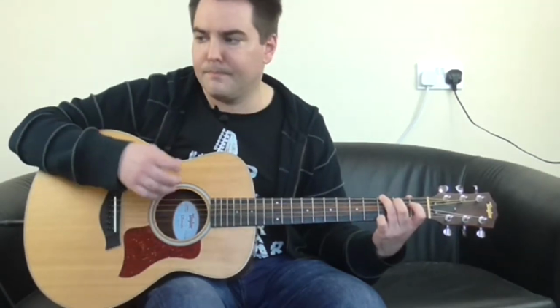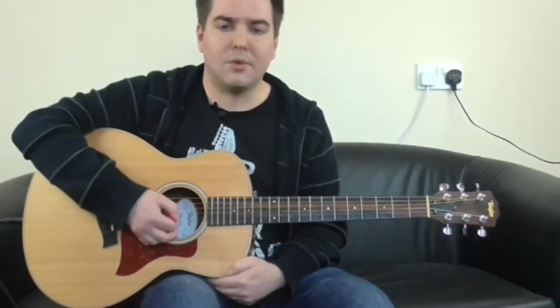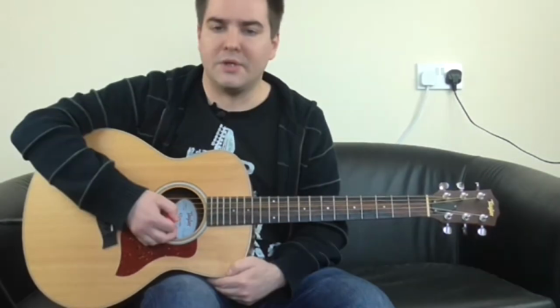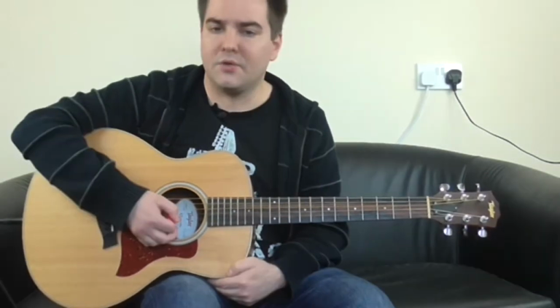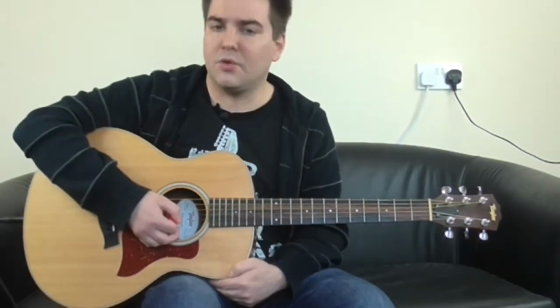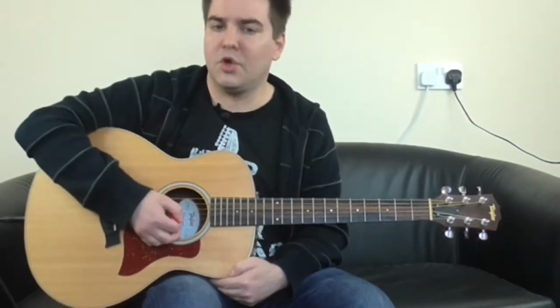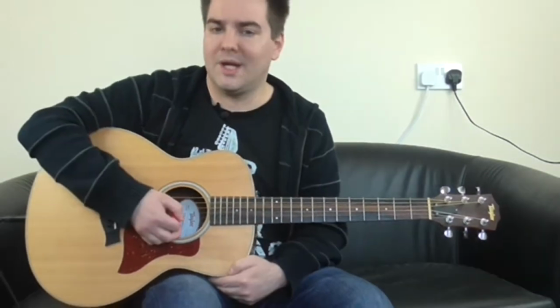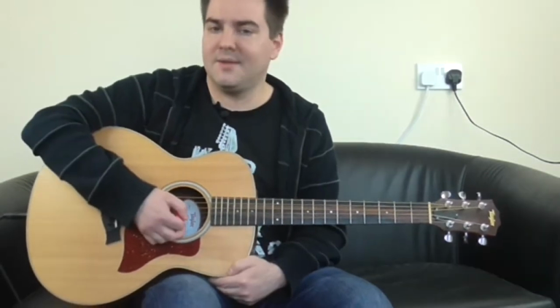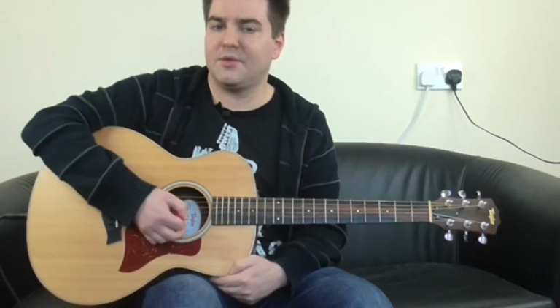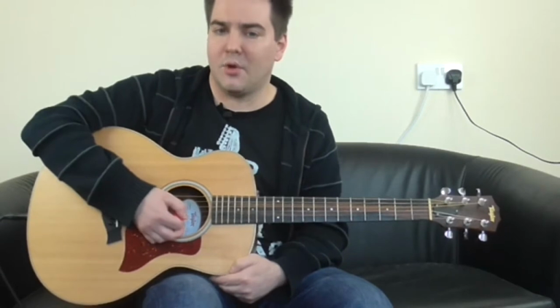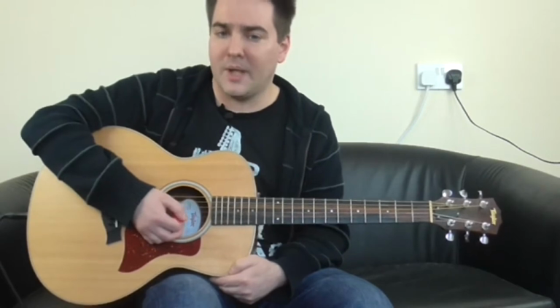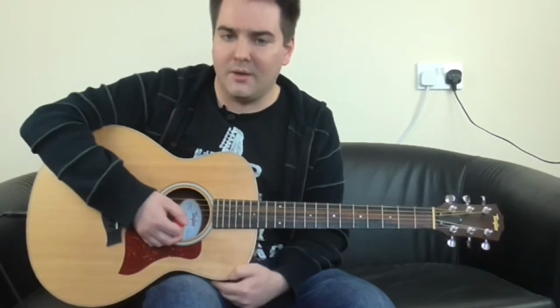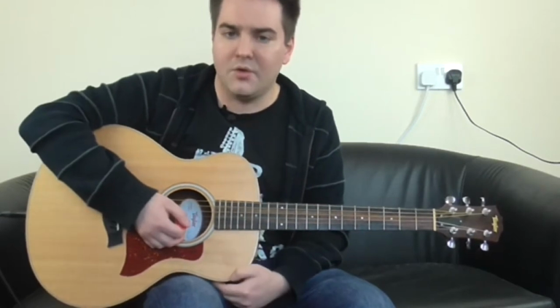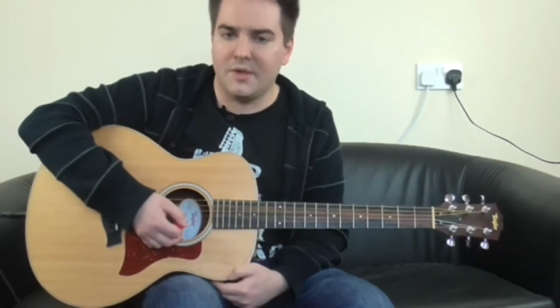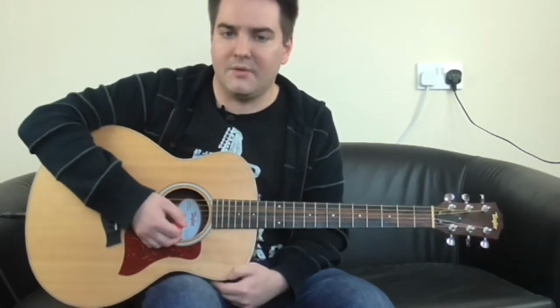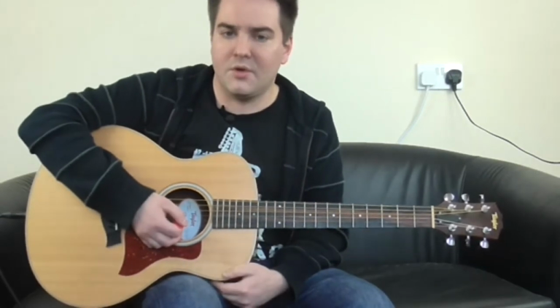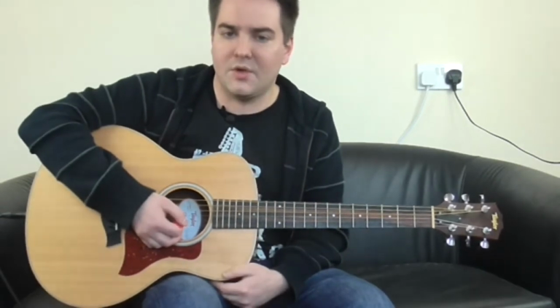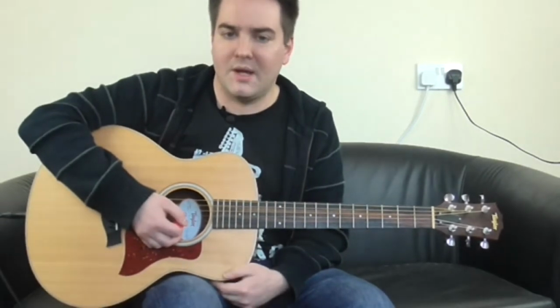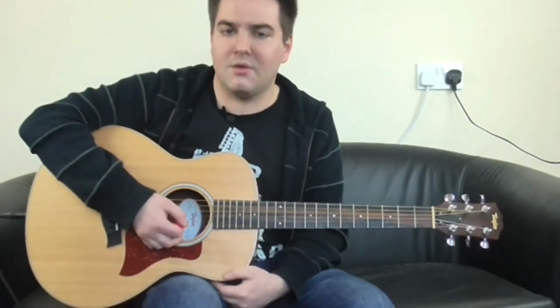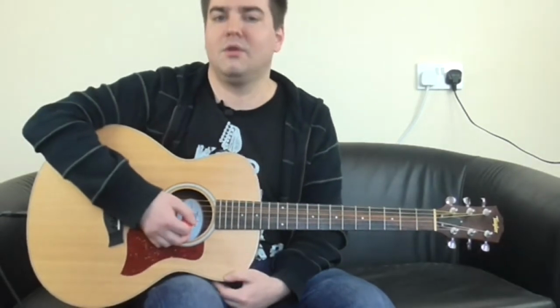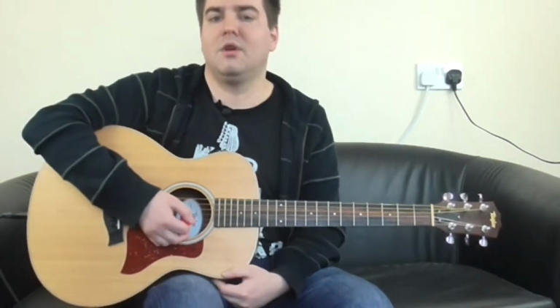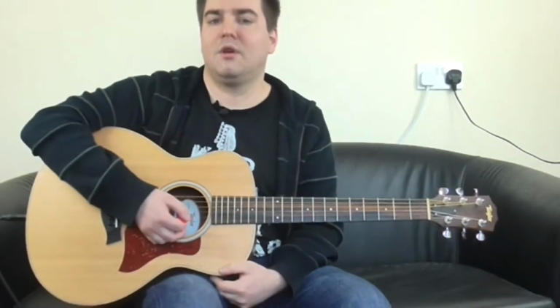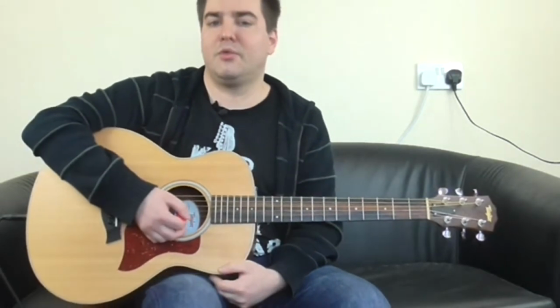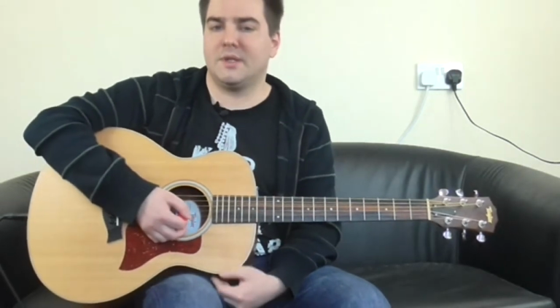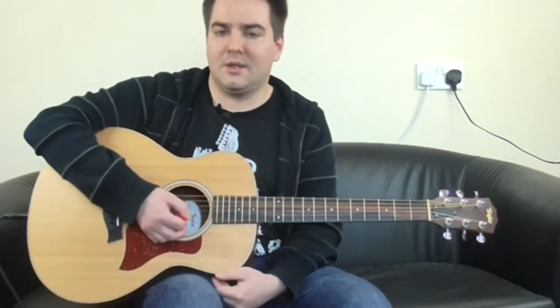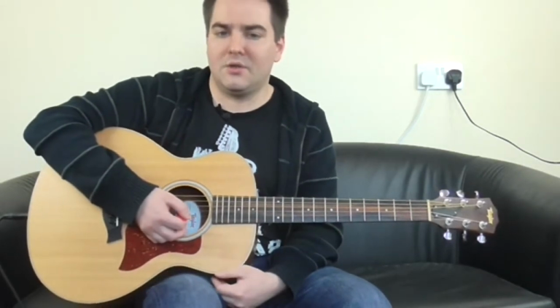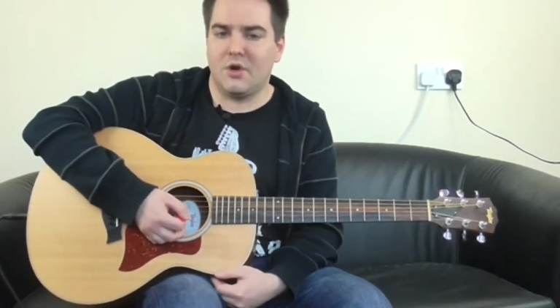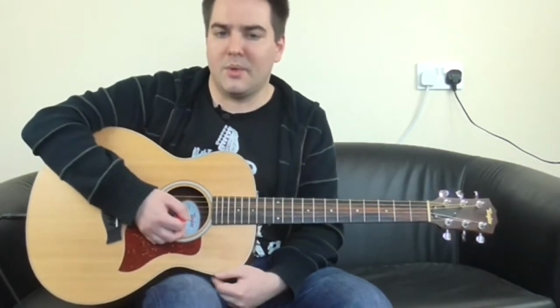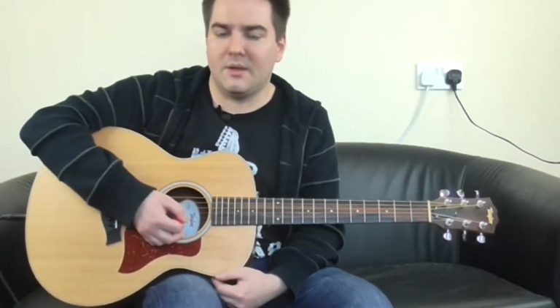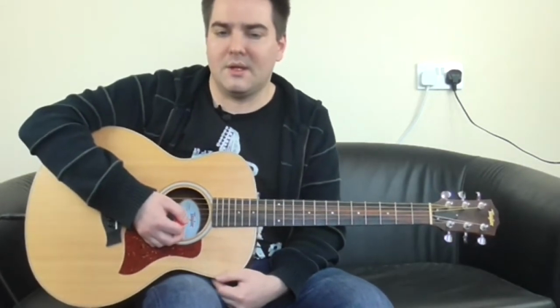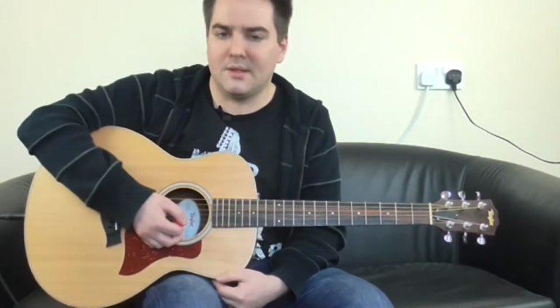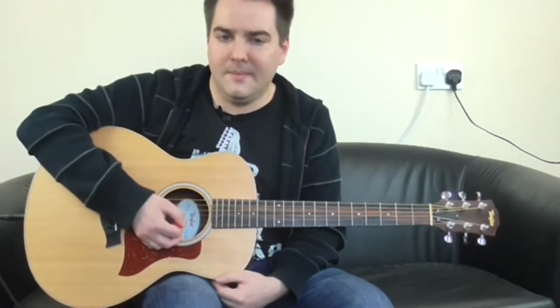I'll show you a nice drumming acoustic version of Whiskey in the Jar by Thin Lizzy.